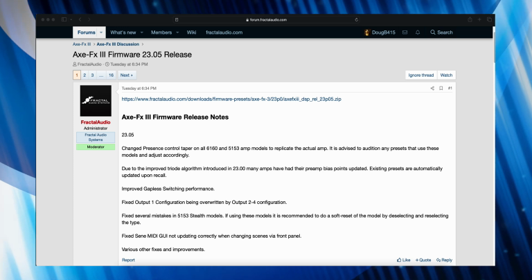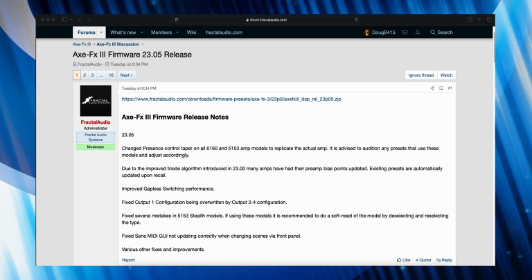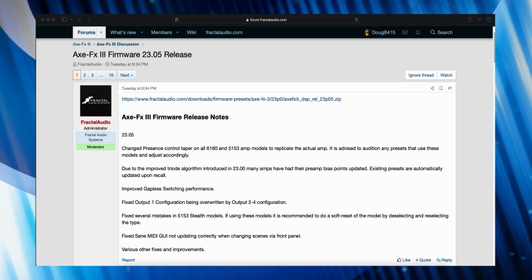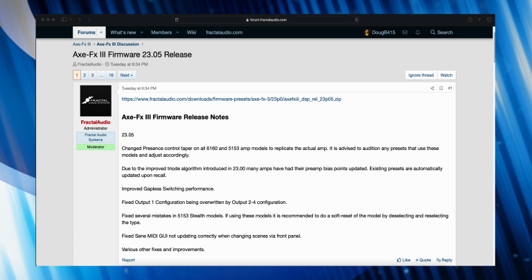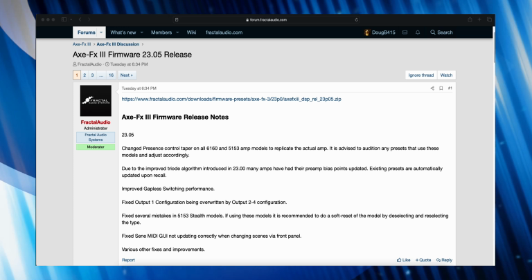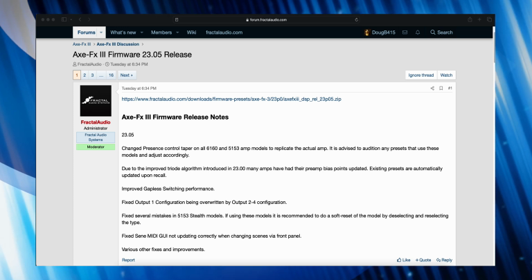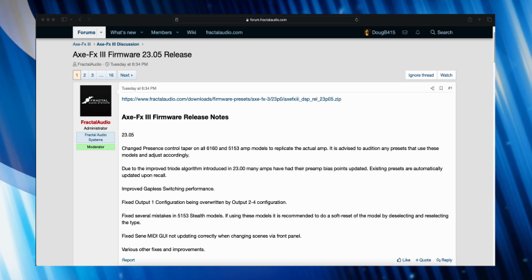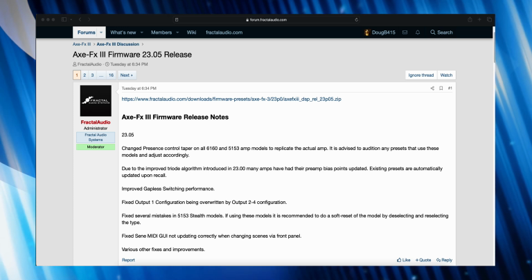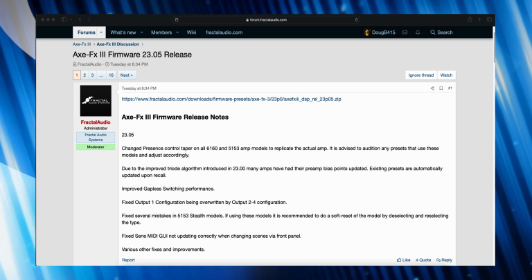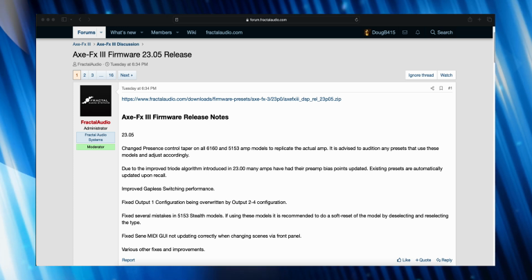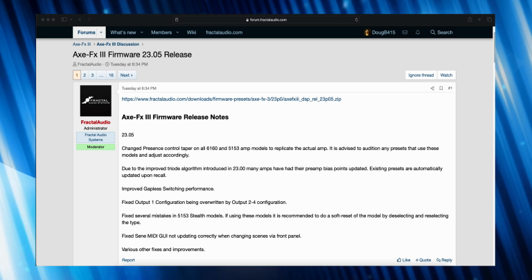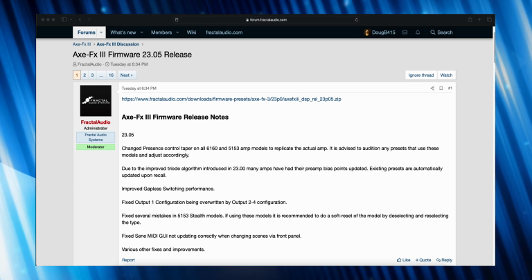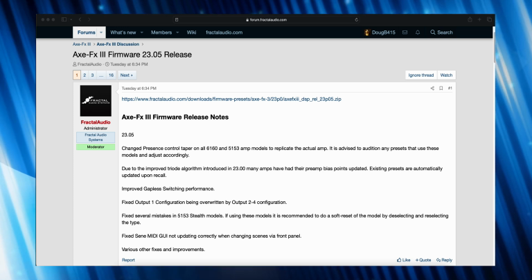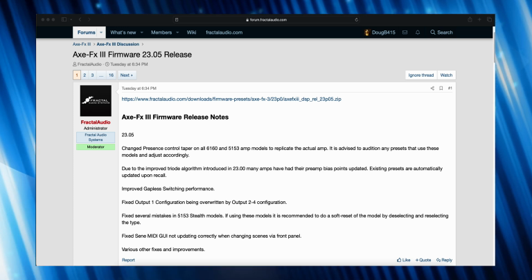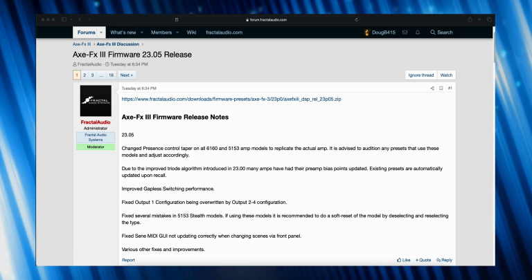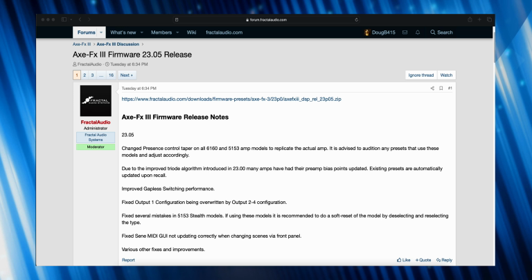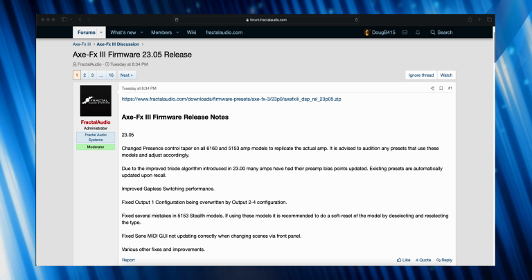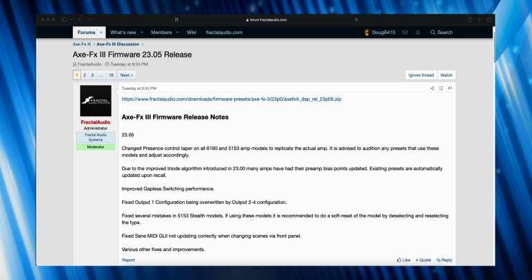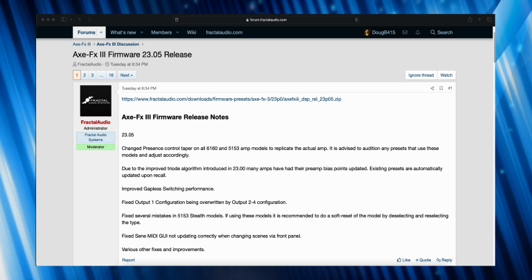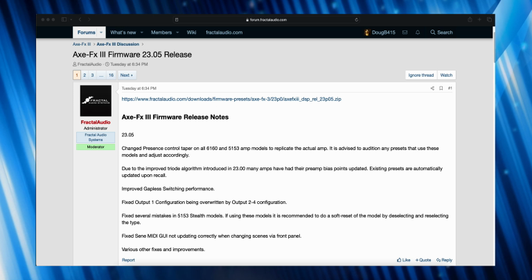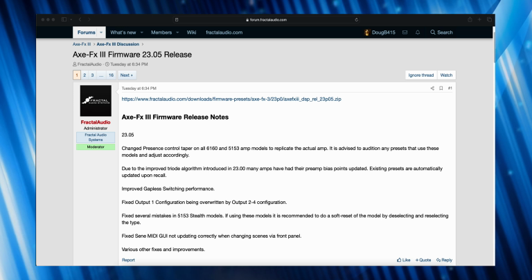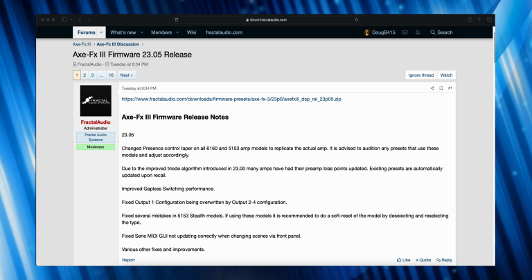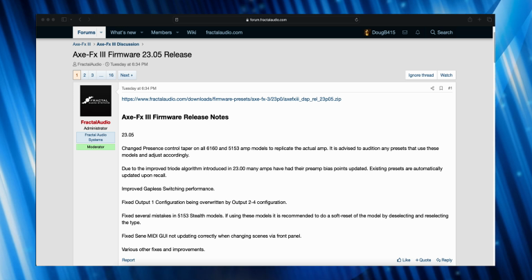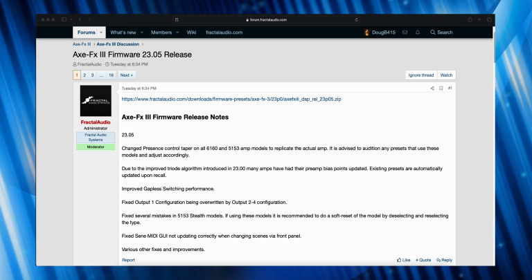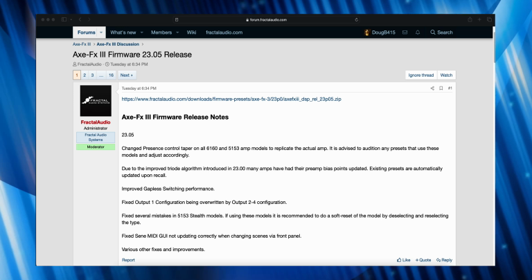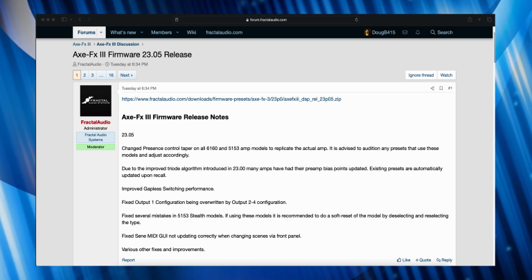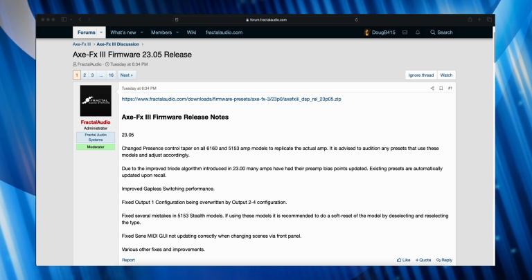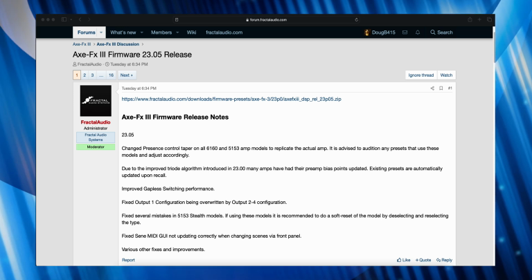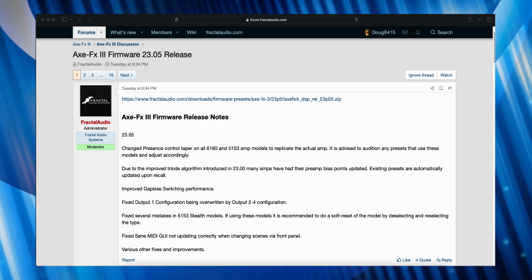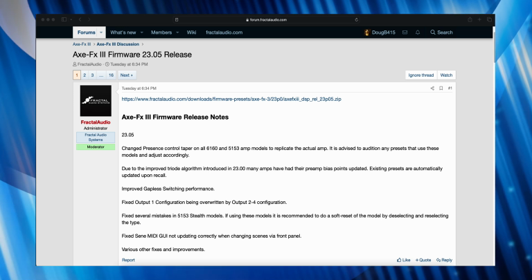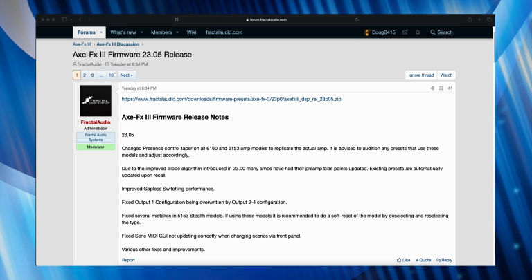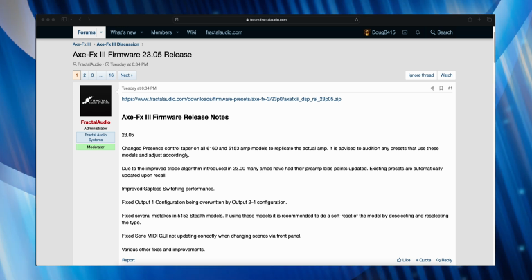Alright guys, I'll have a link for the firmware in the description. Have a great weekend, and I'll be talking with you next week.